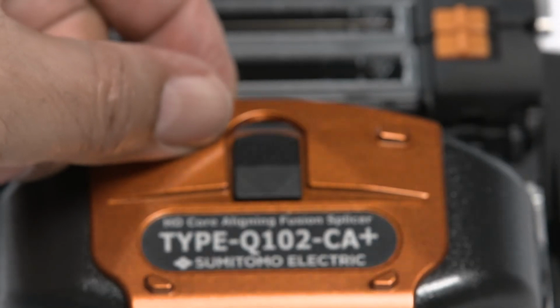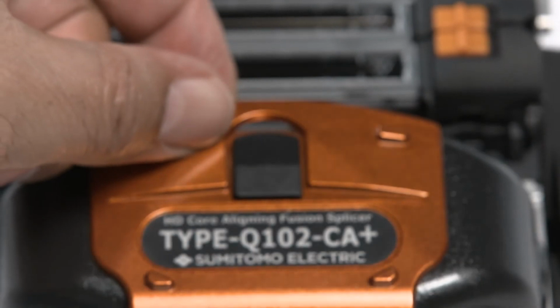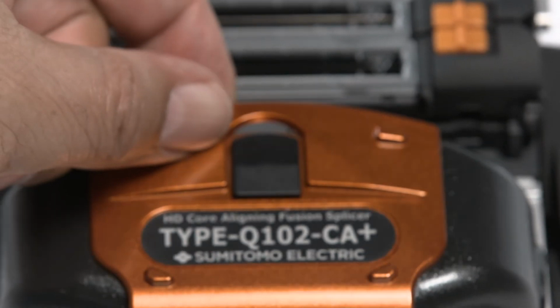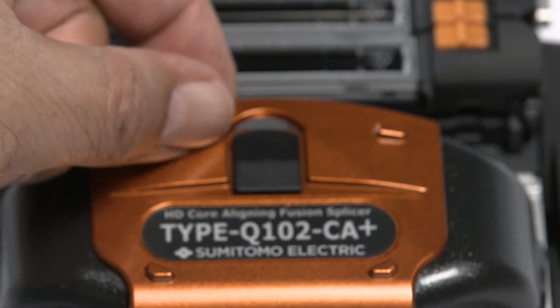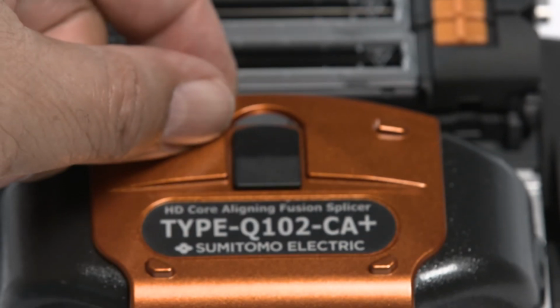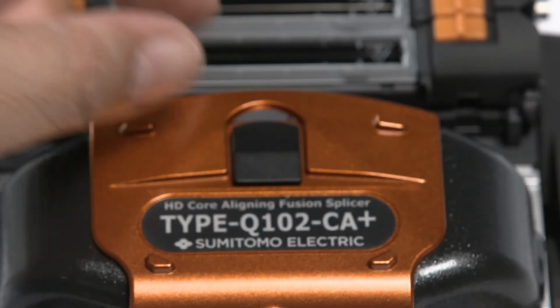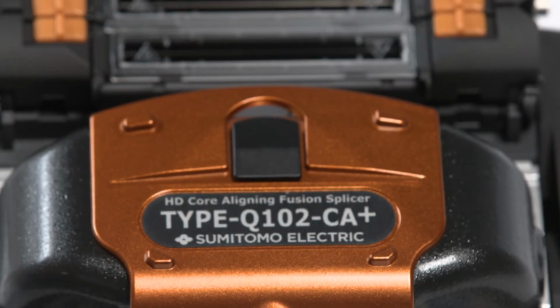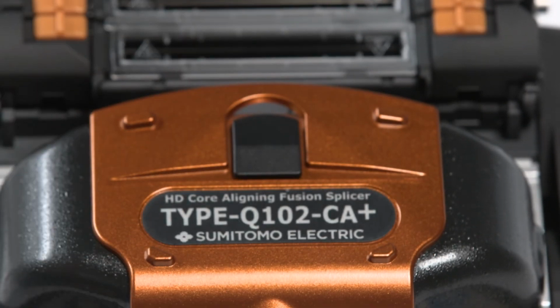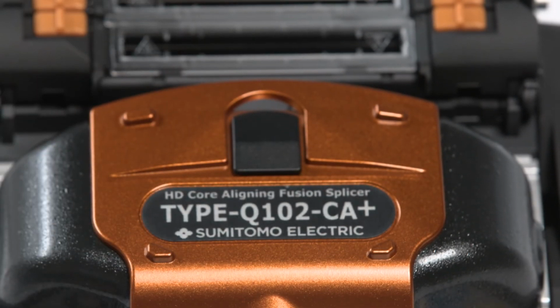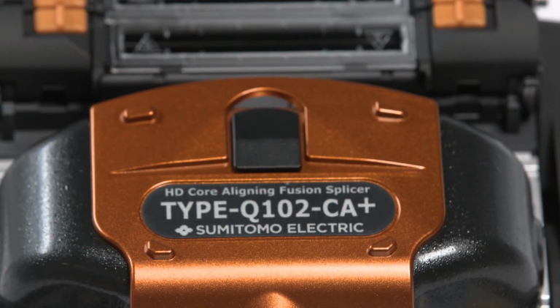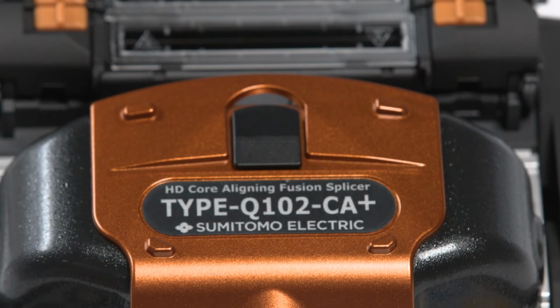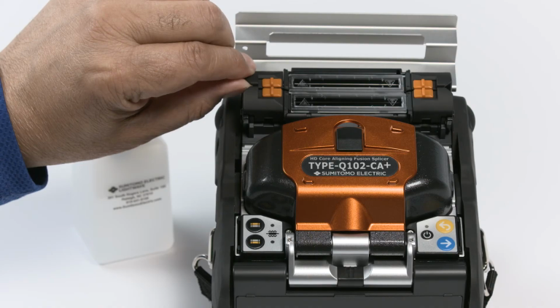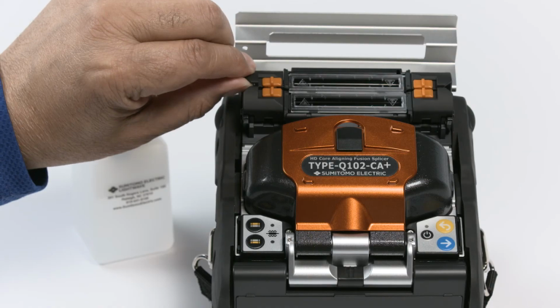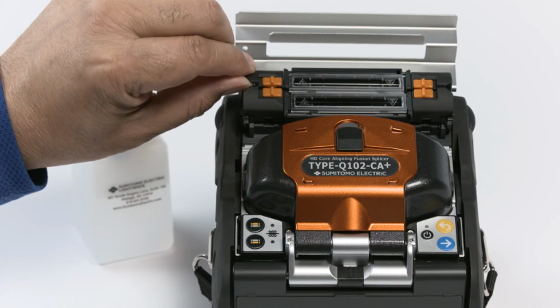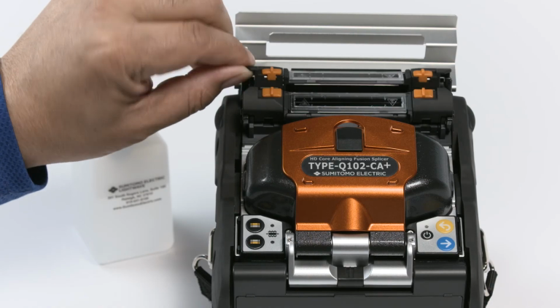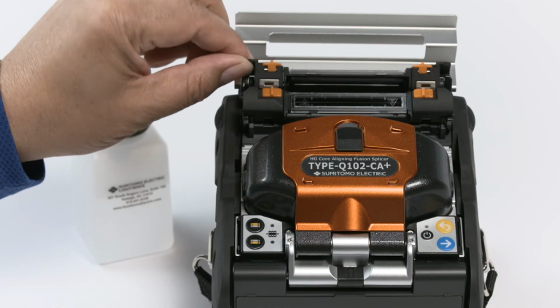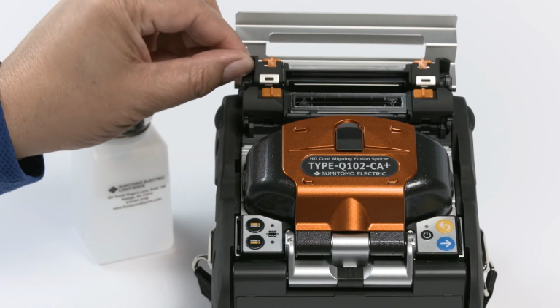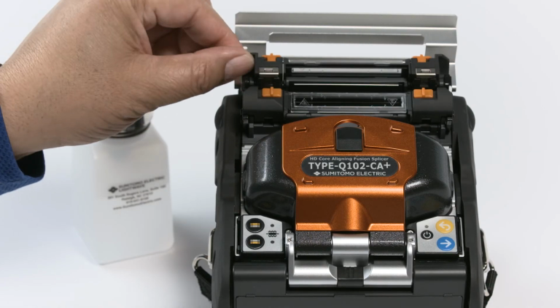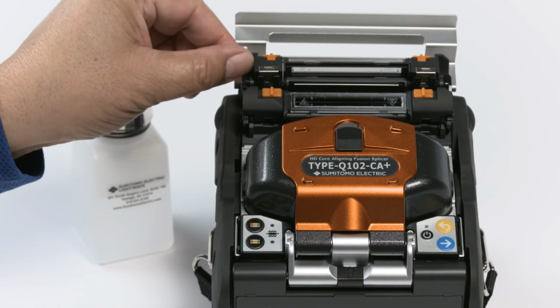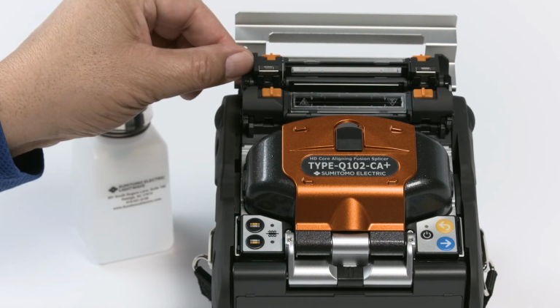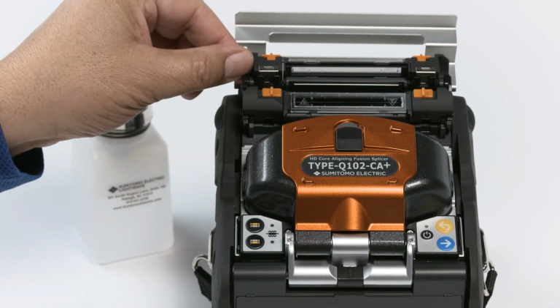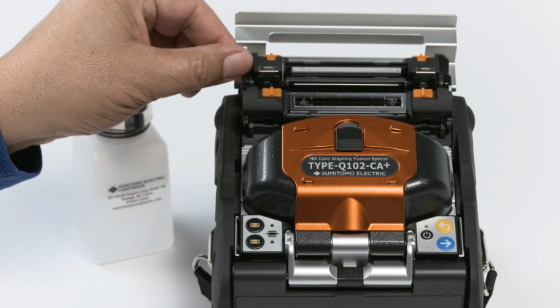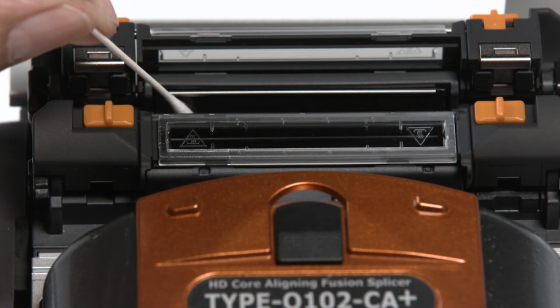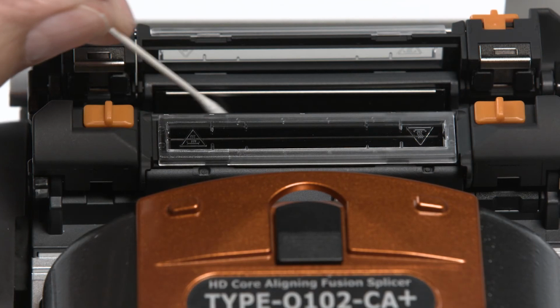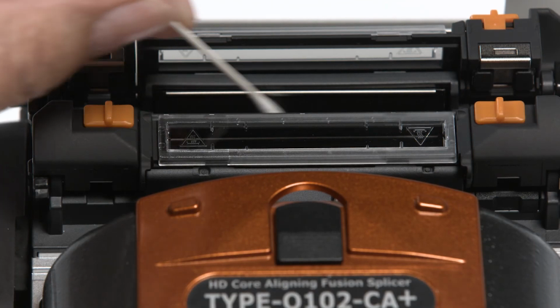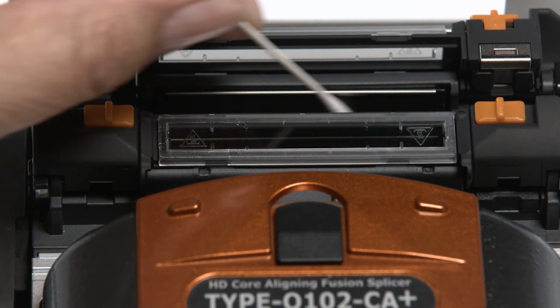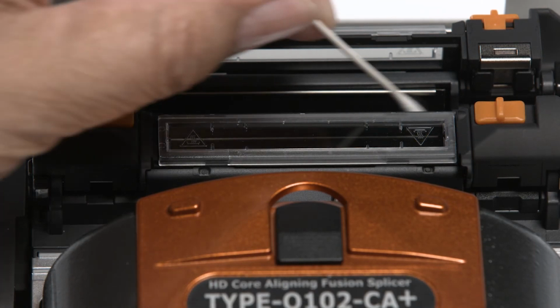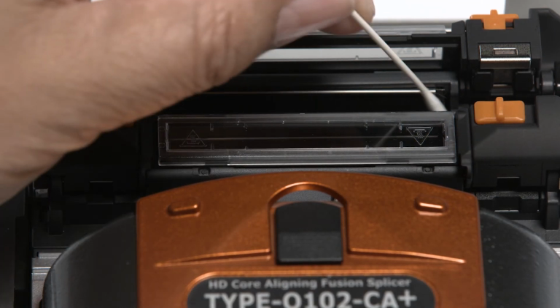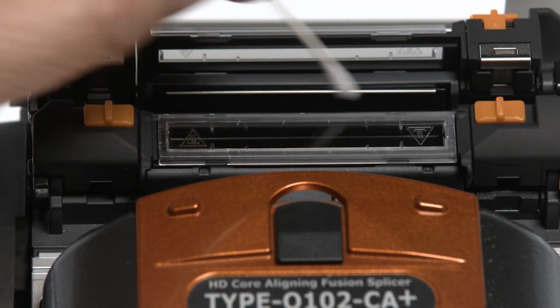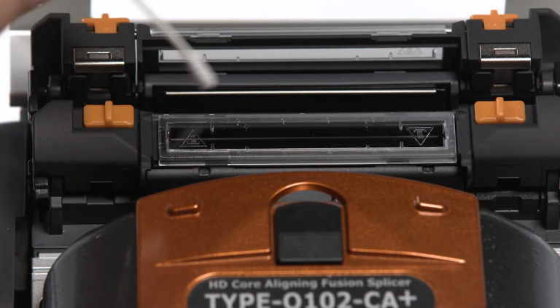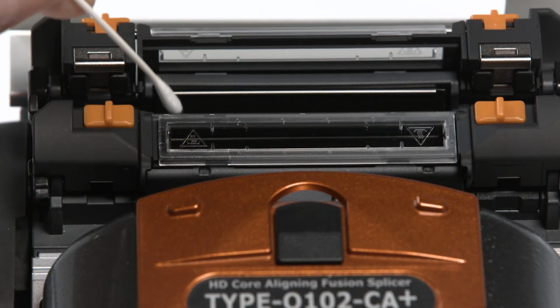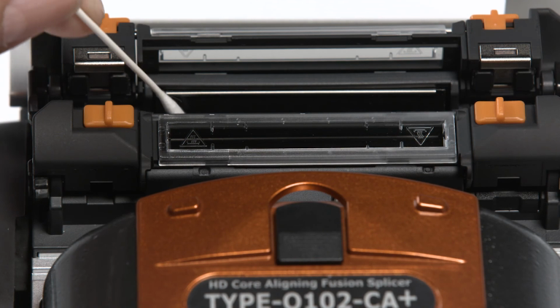Close the hood. Next, clean the heater ovens using a dry cotton swab.